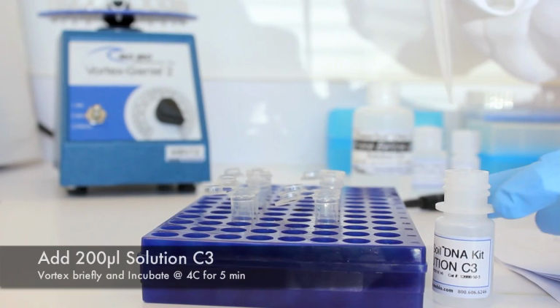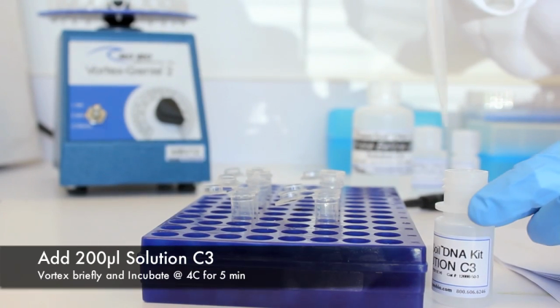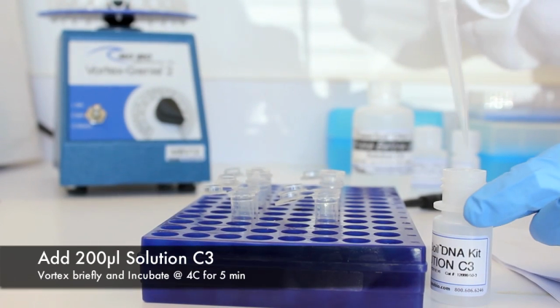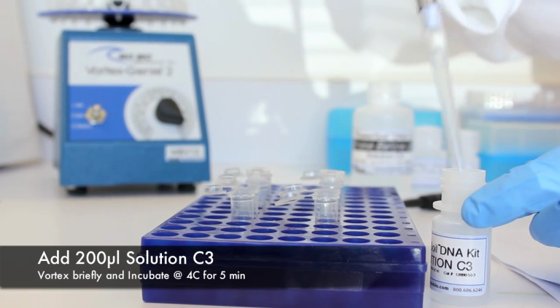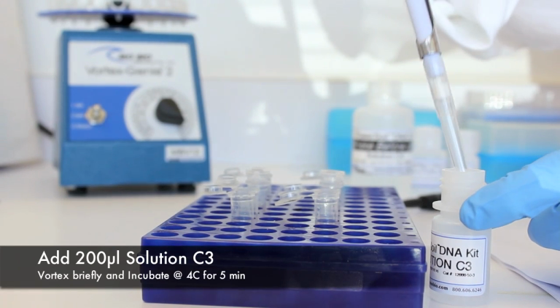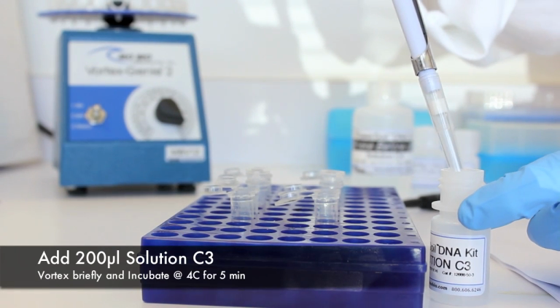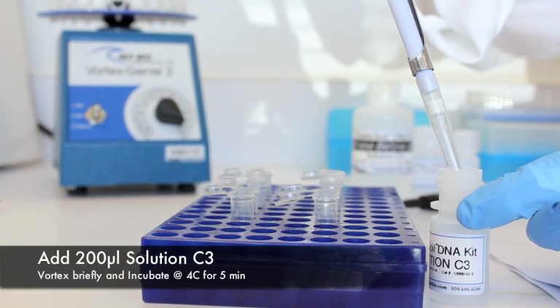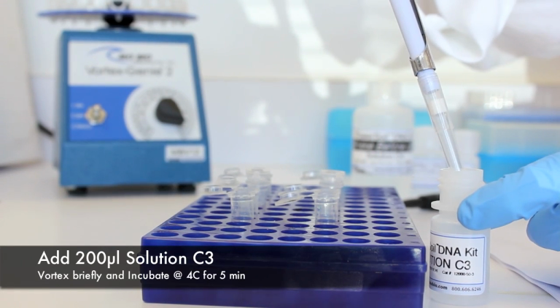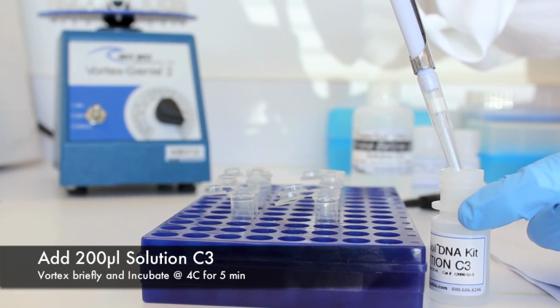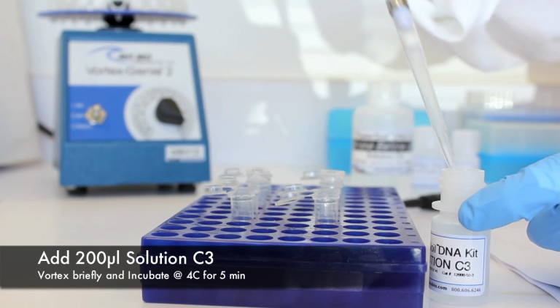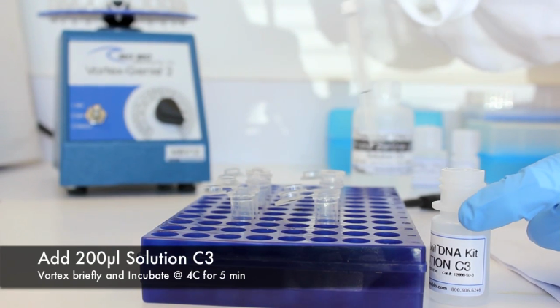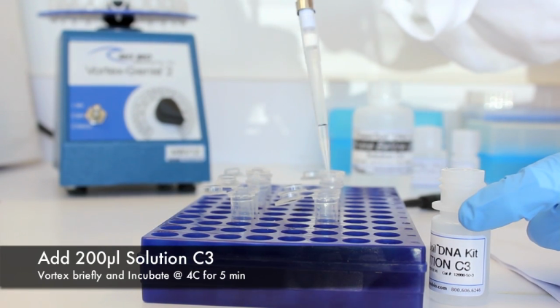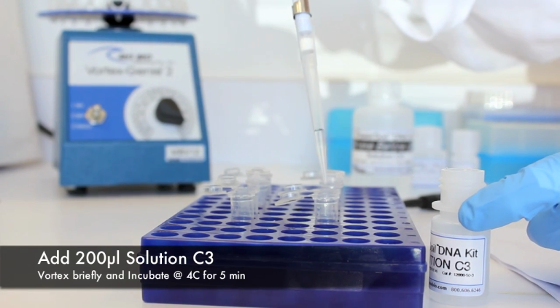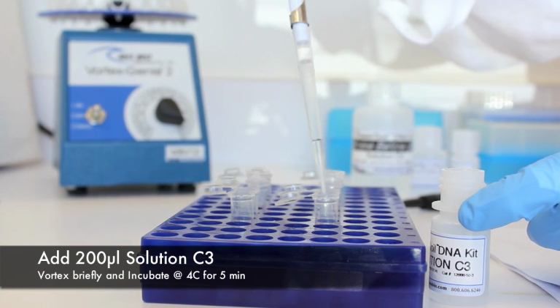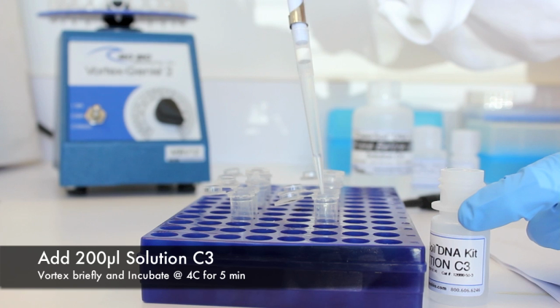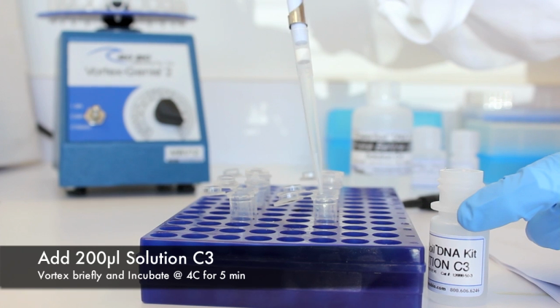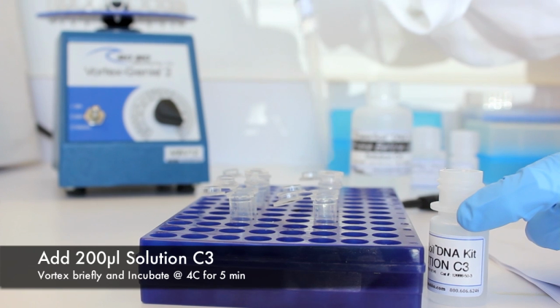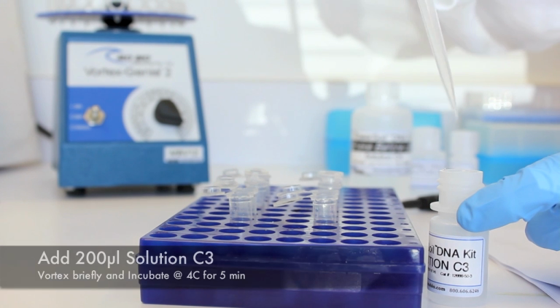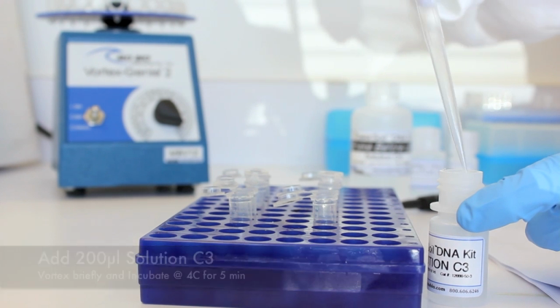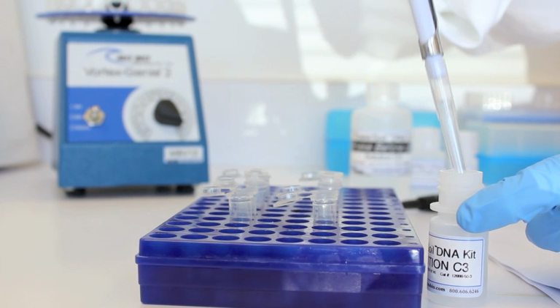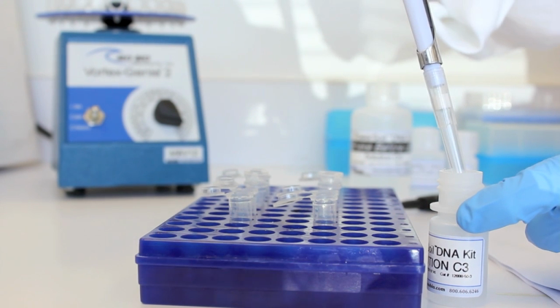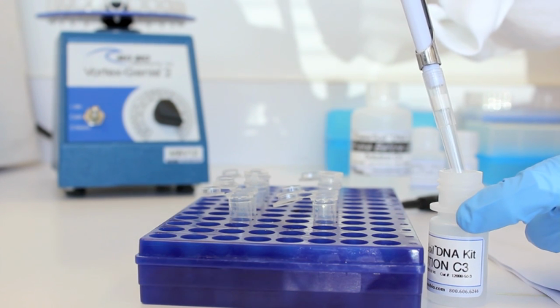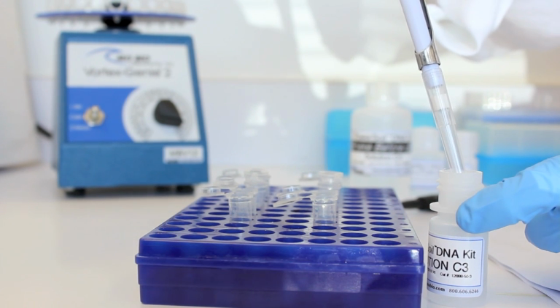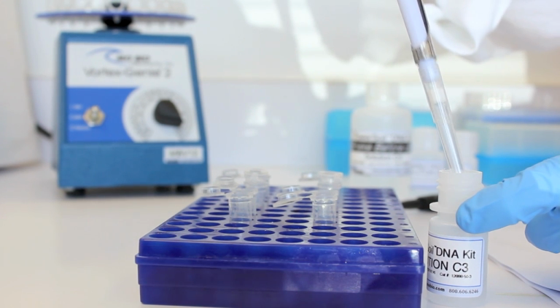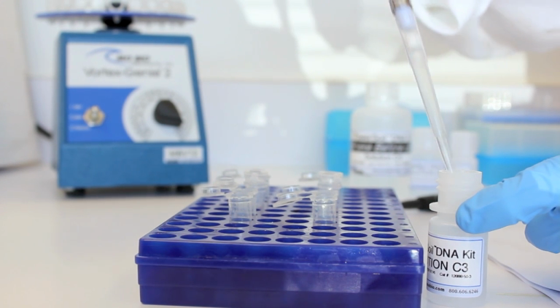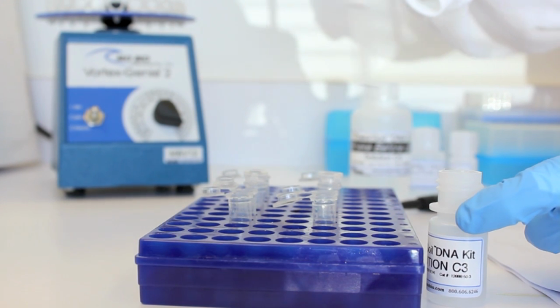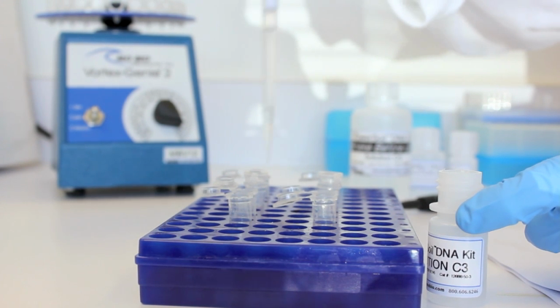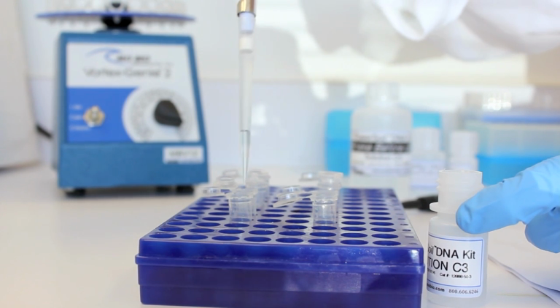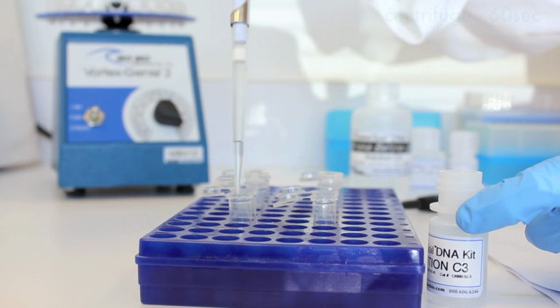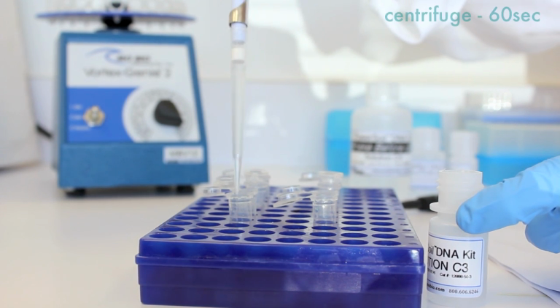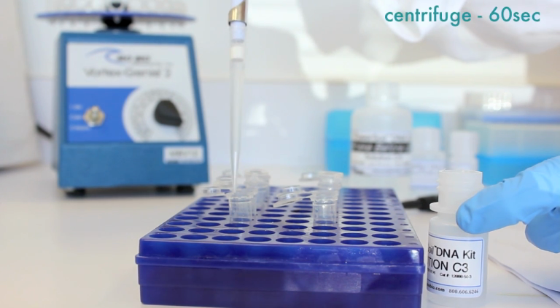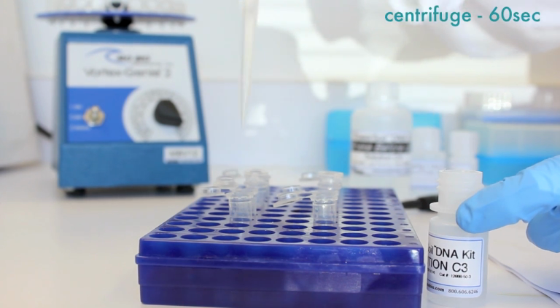Add 200 microliters of solution C3 and vortex briefly. Incubate at 4 degrees Celsius for 5 minutes, followed by centrifugation.